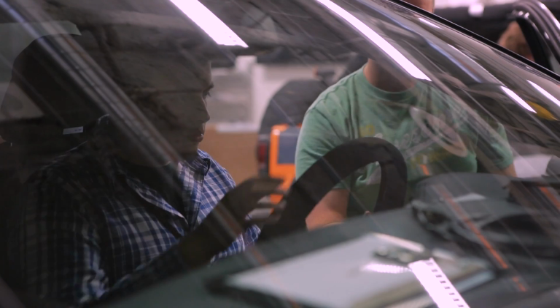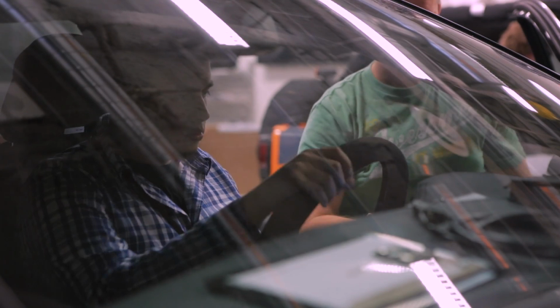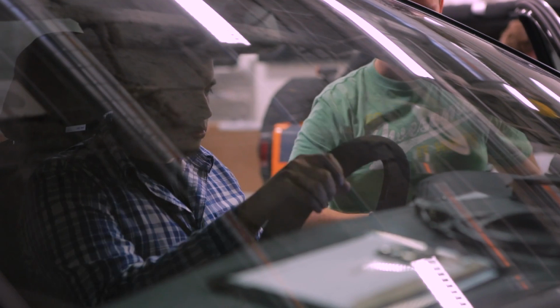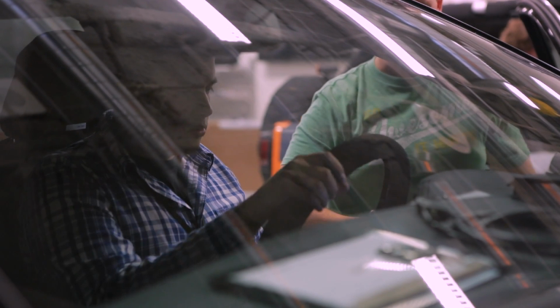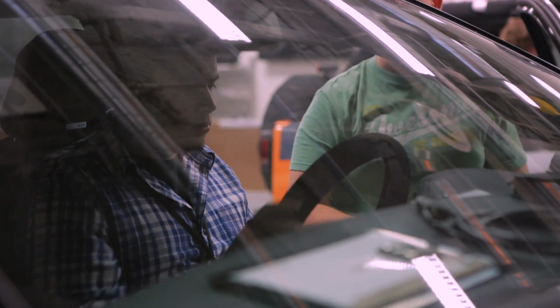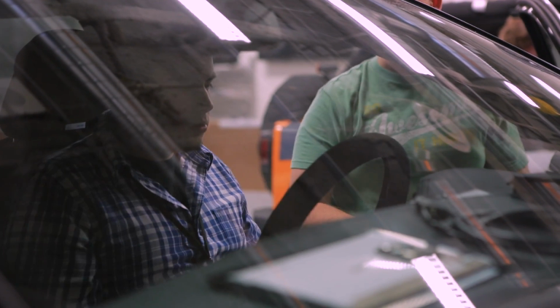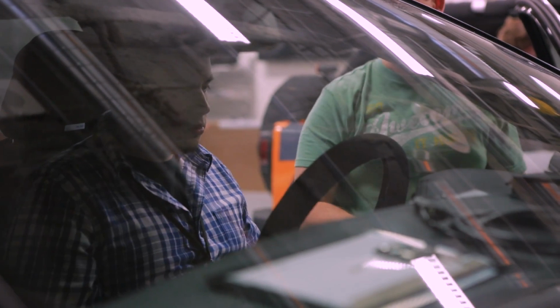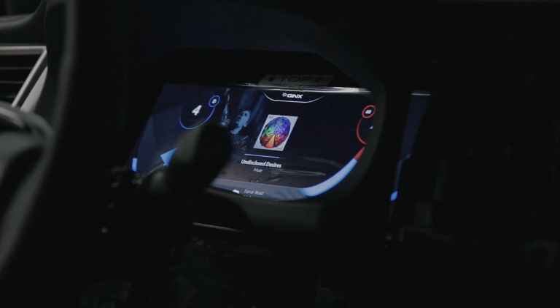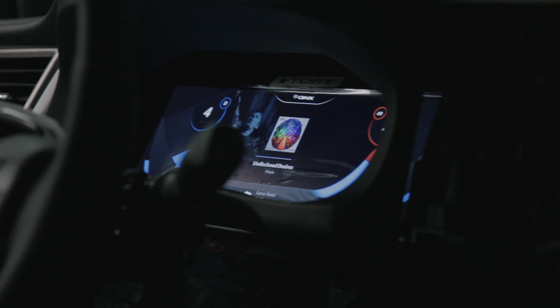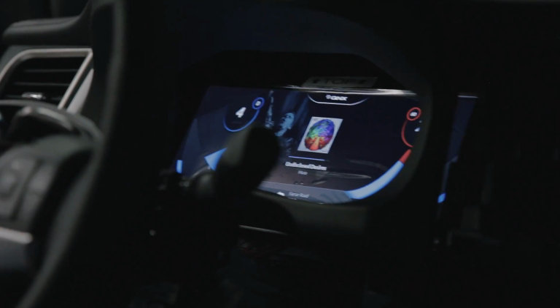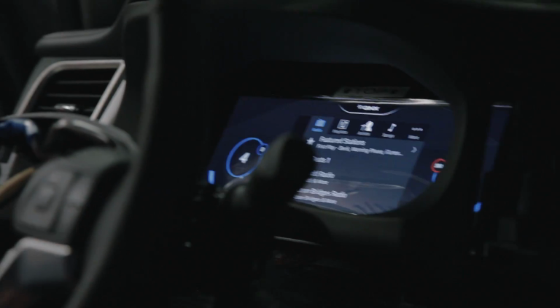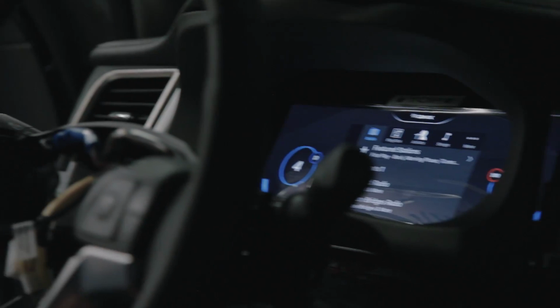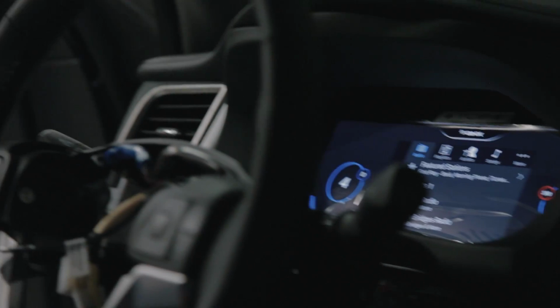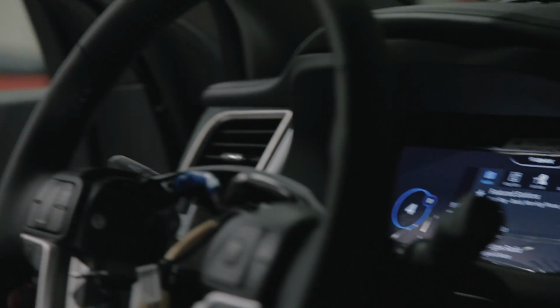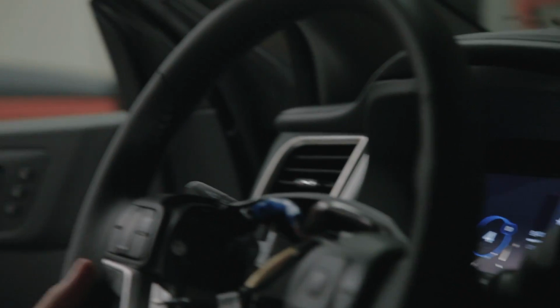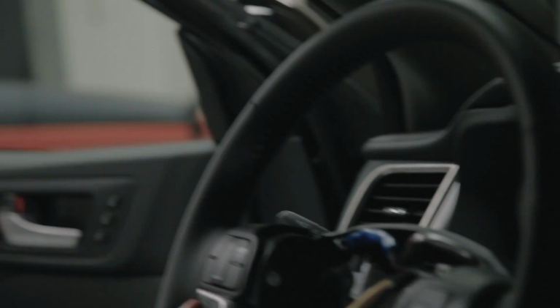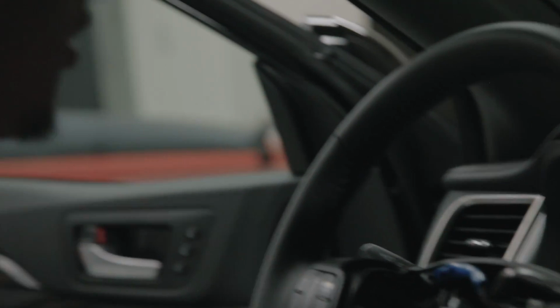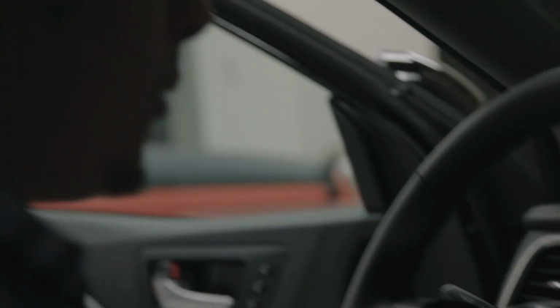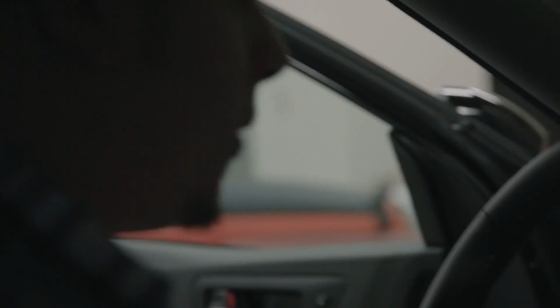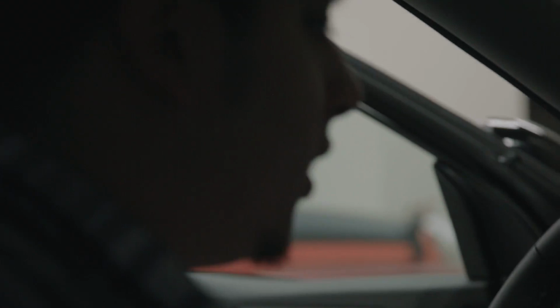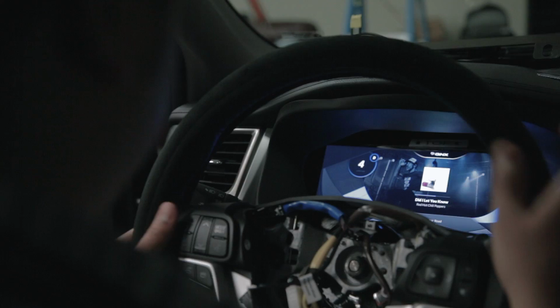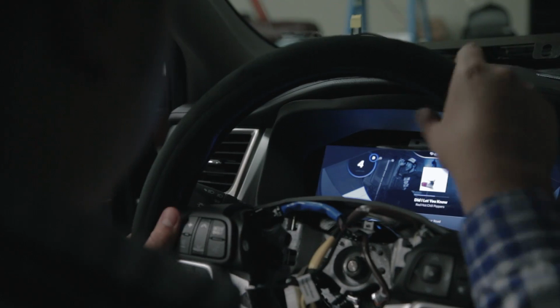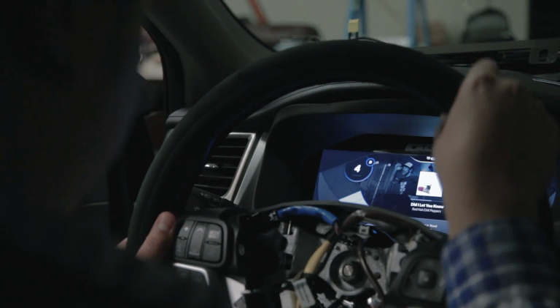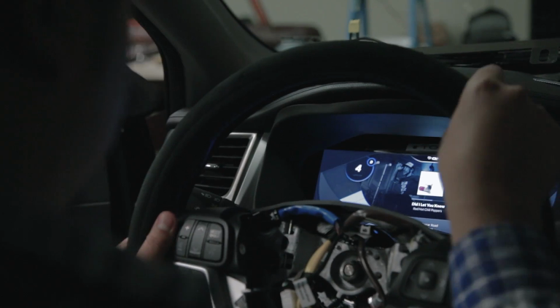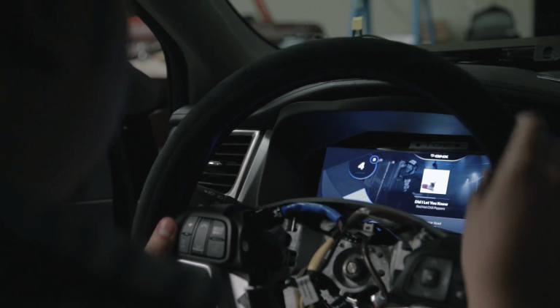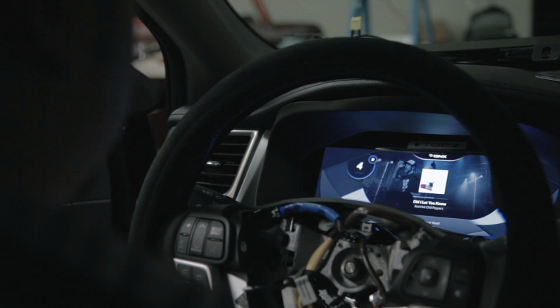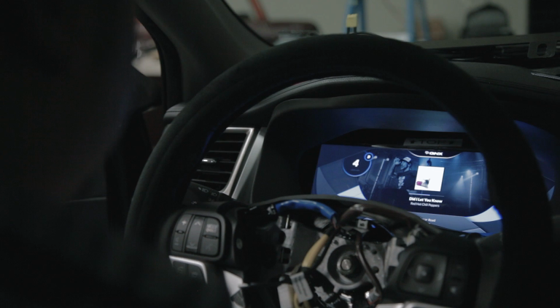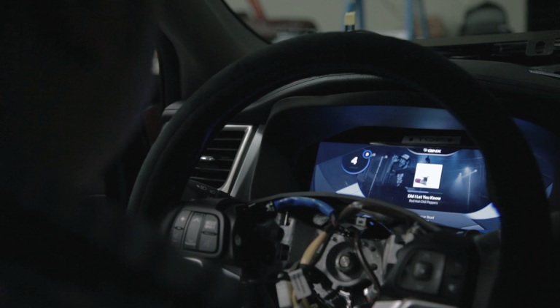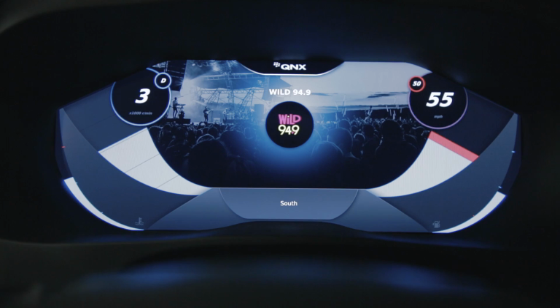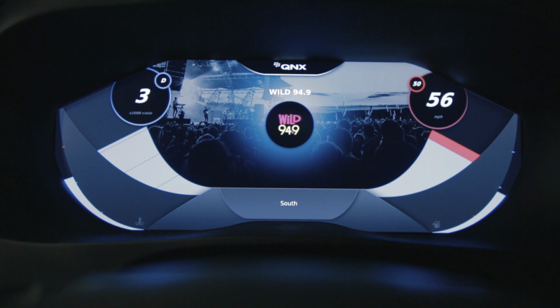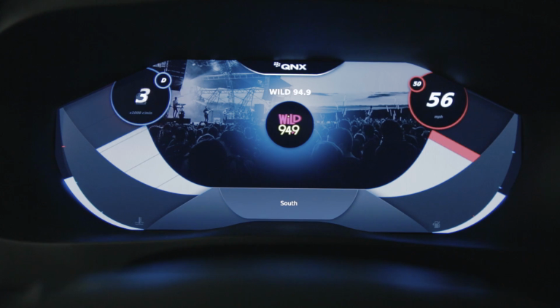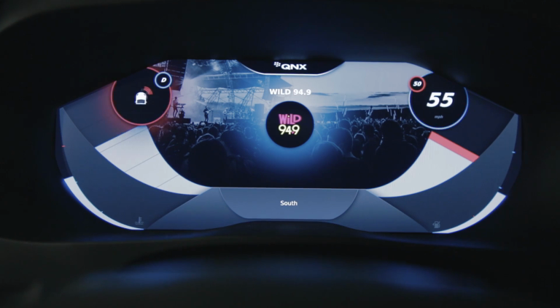This allowed us to create a very clean and minimalistic interface, which is both safe and aesthetically beautiful.